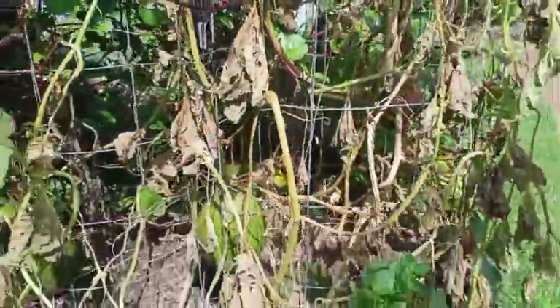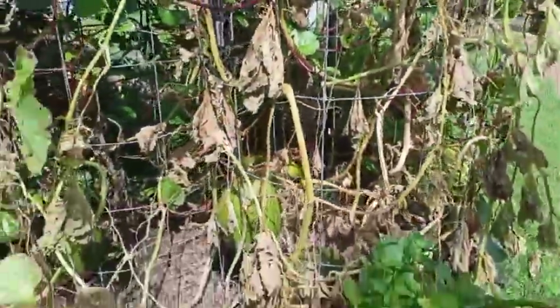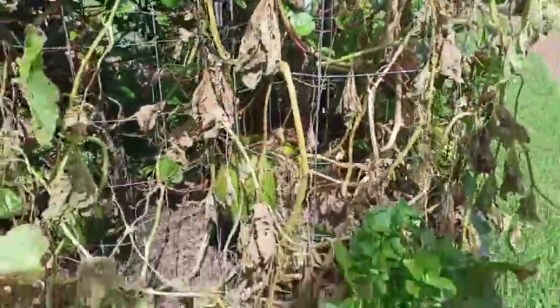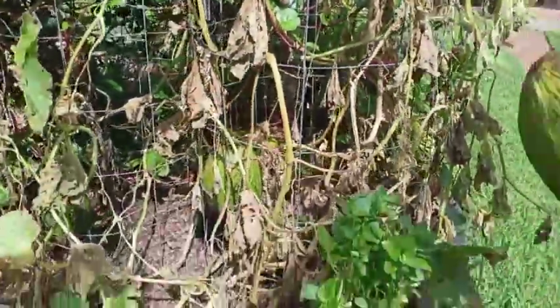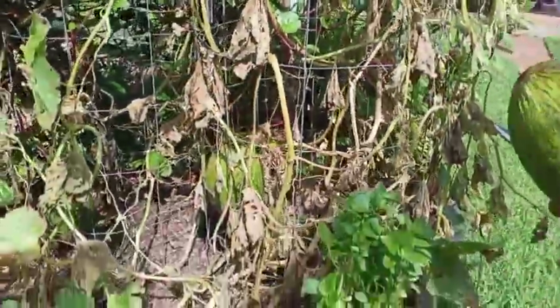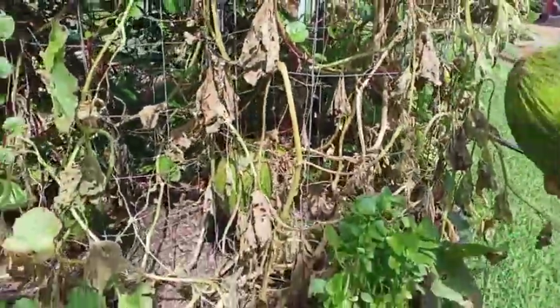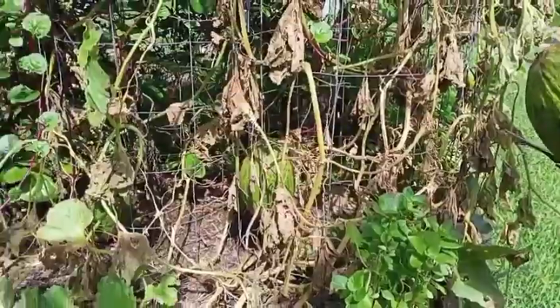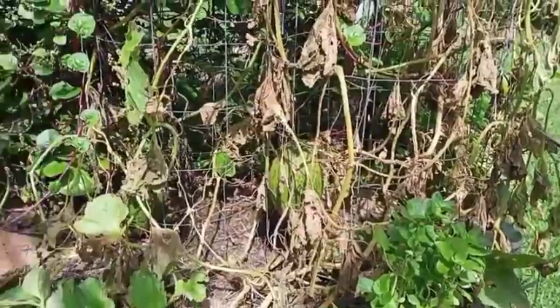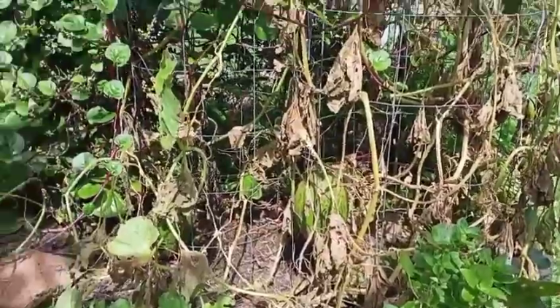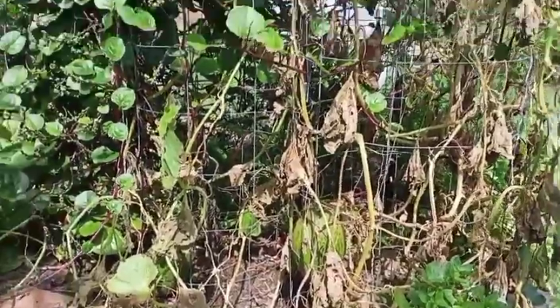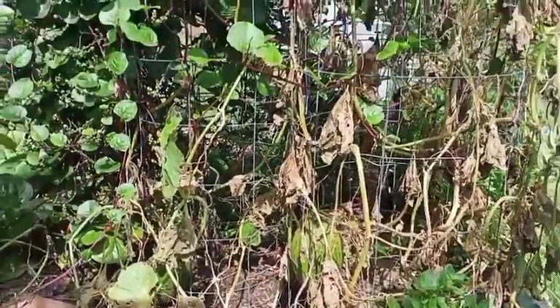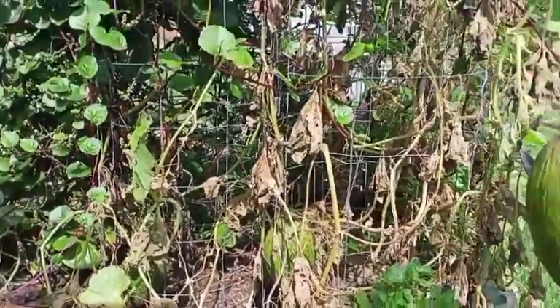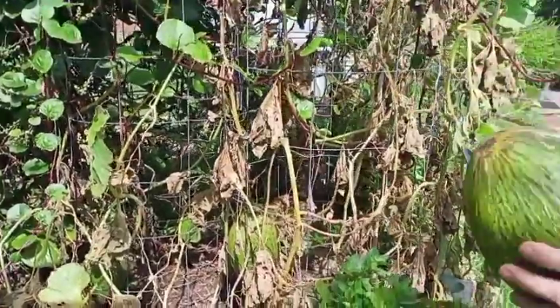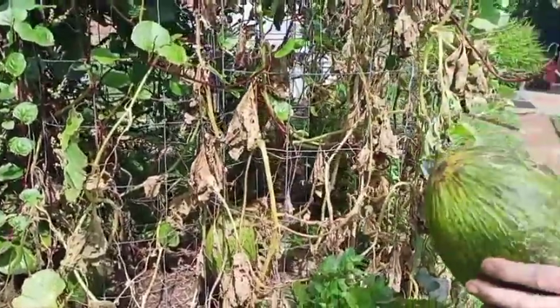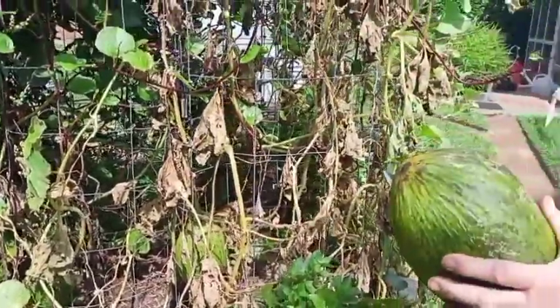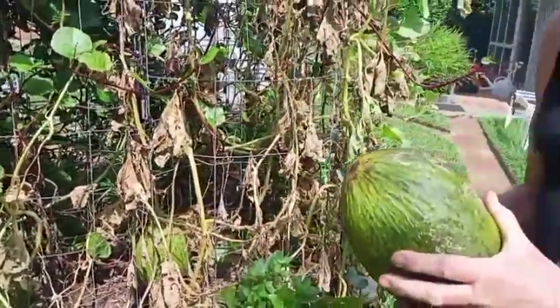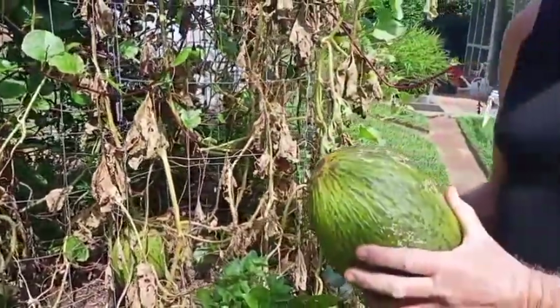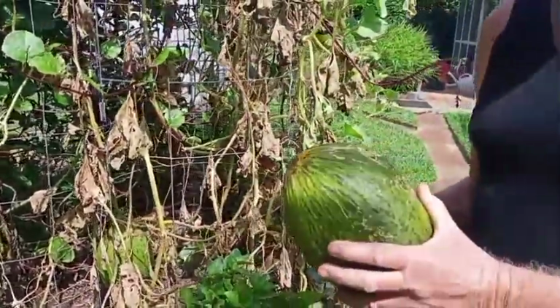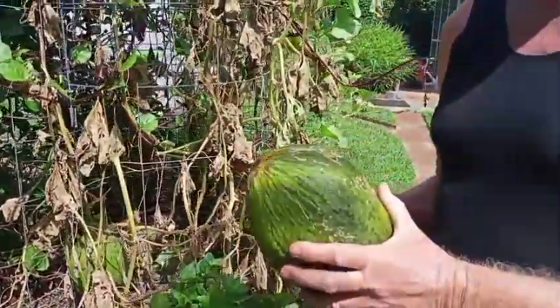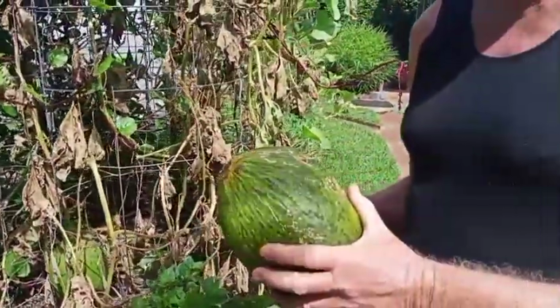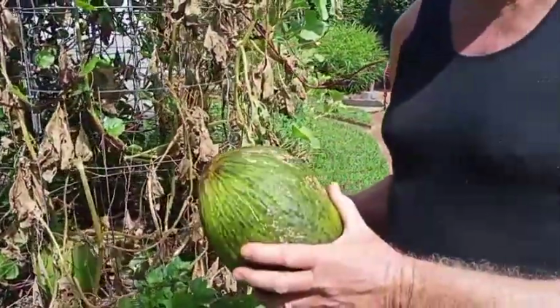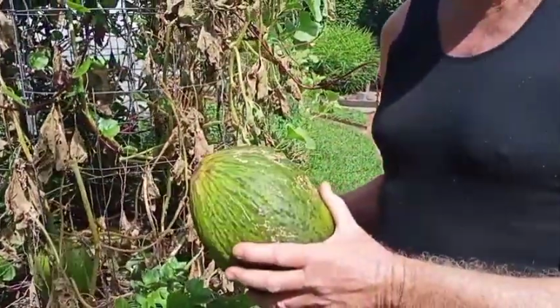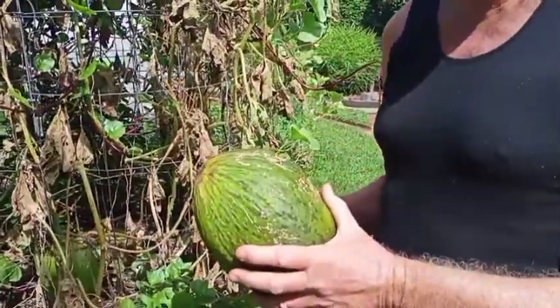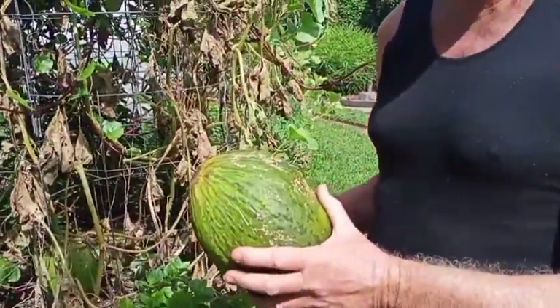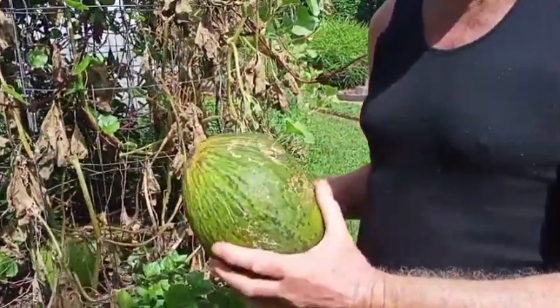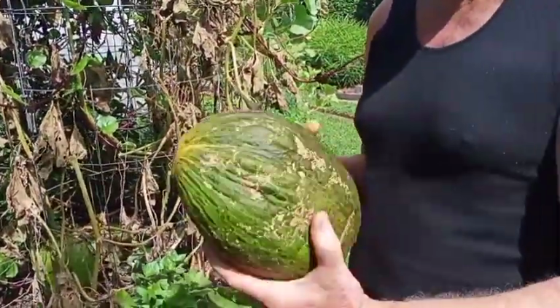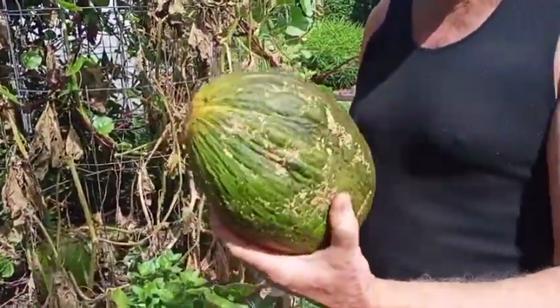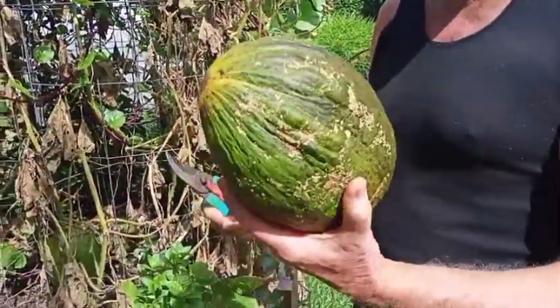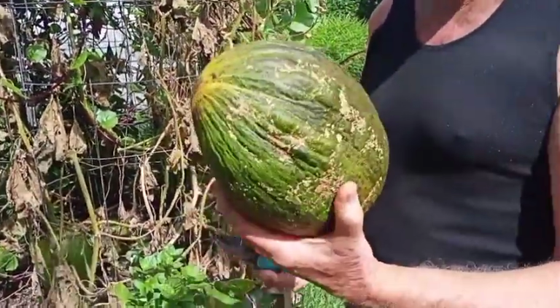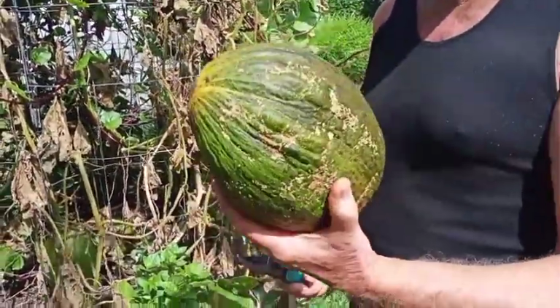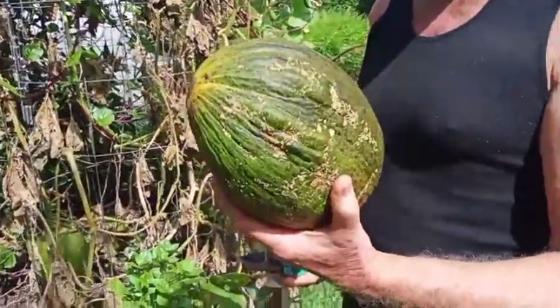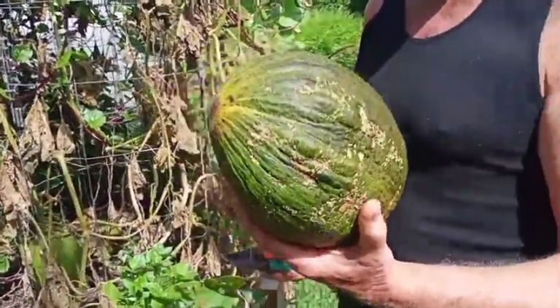We're going to put this in the fridge and then tomorrow we'll open it up and show you how yummy it is.